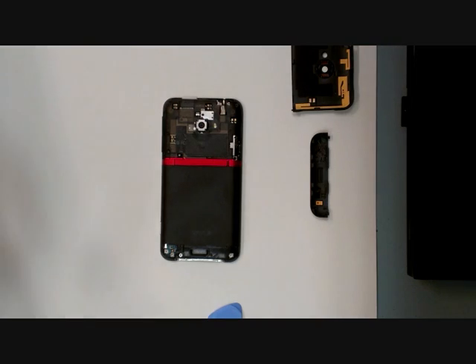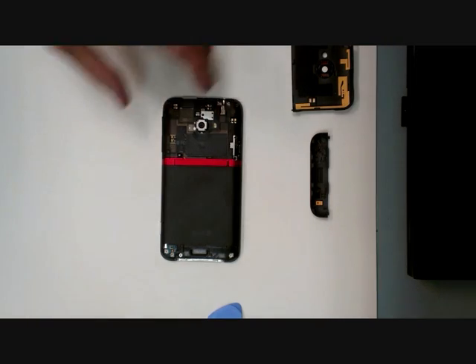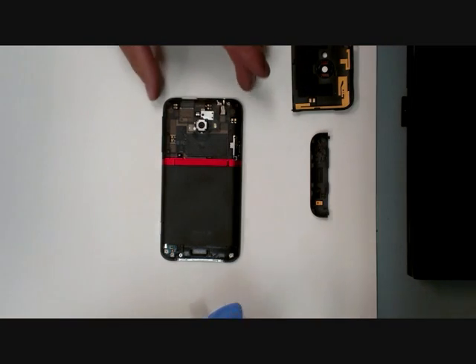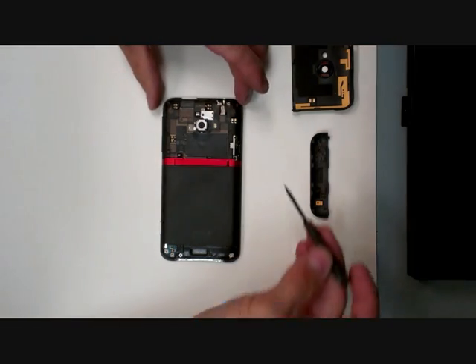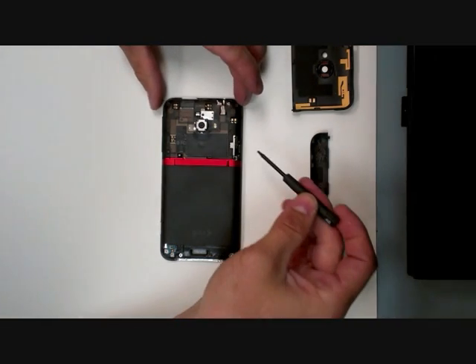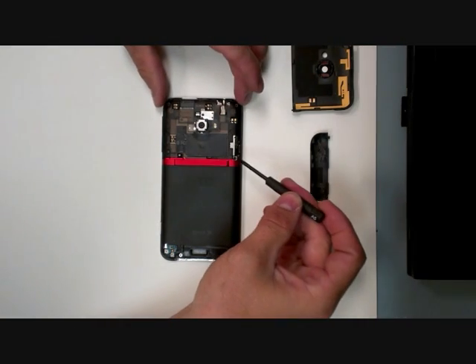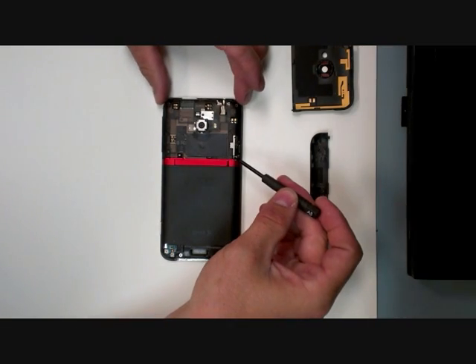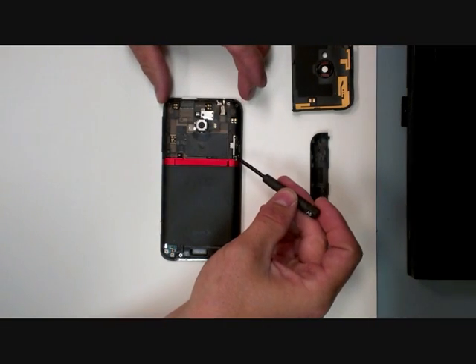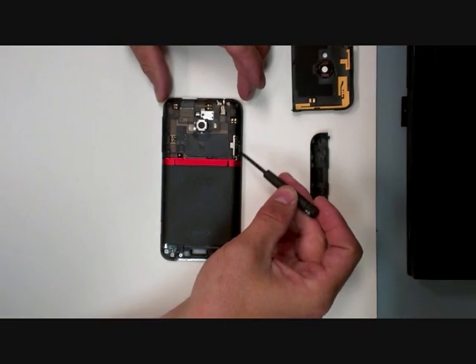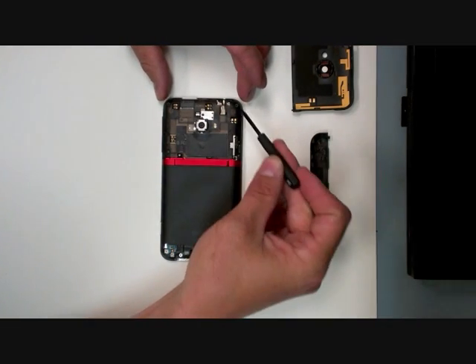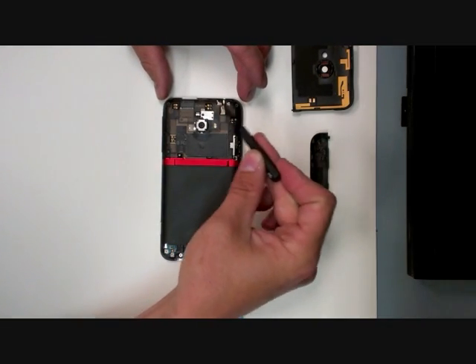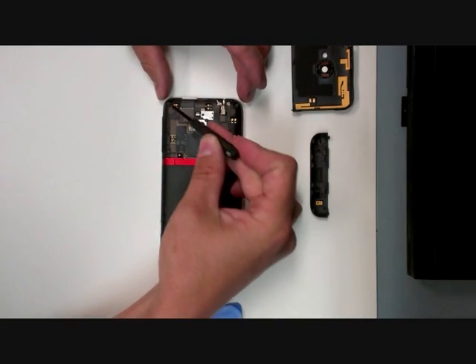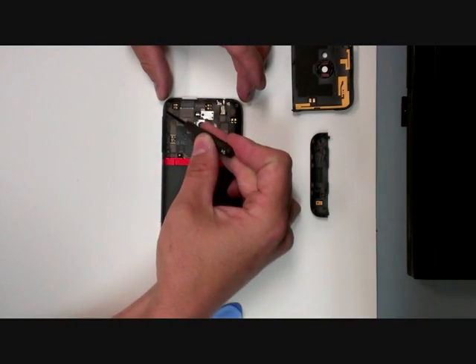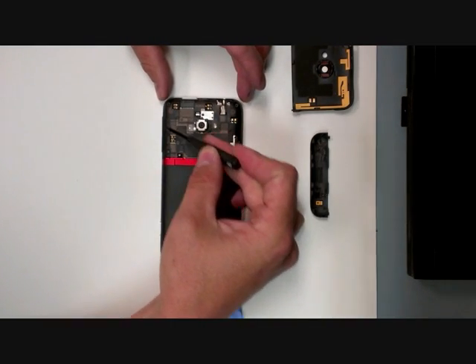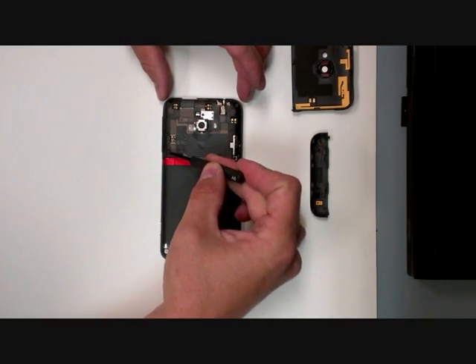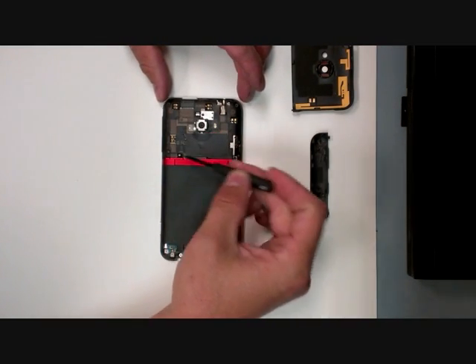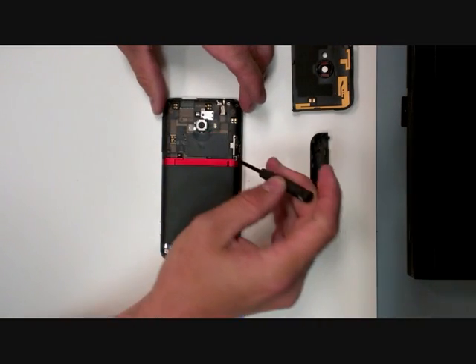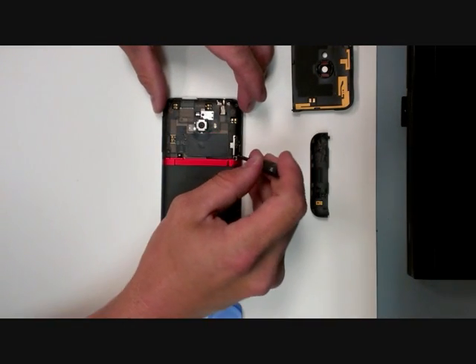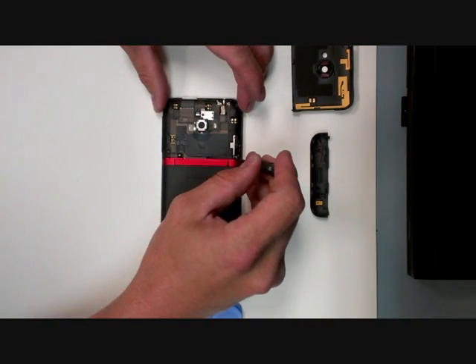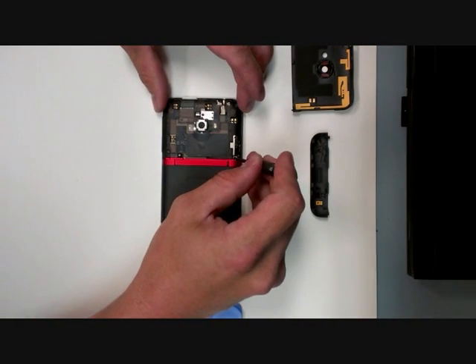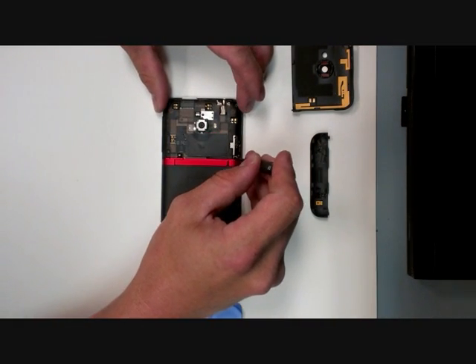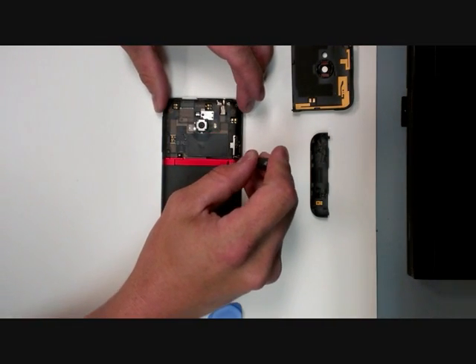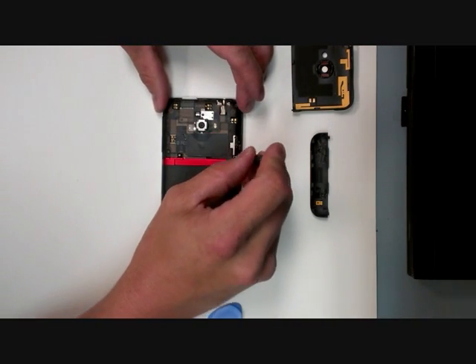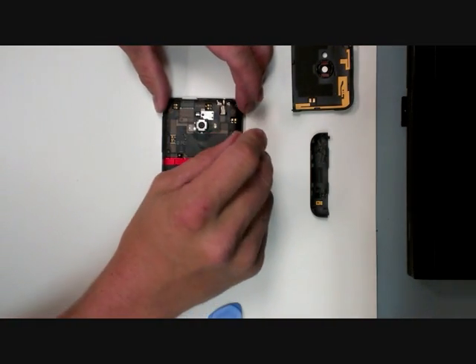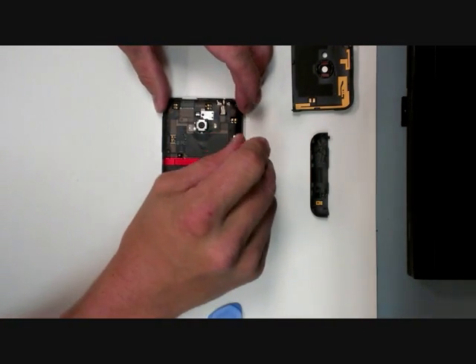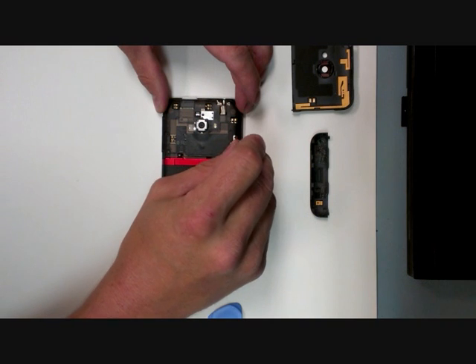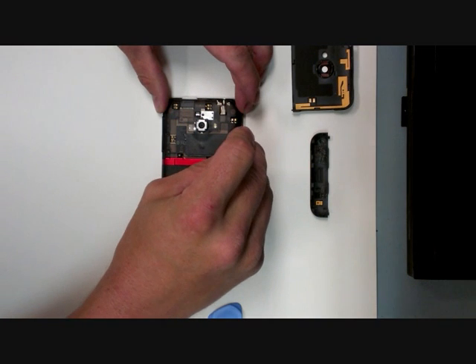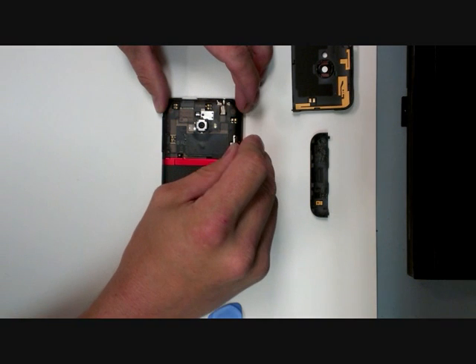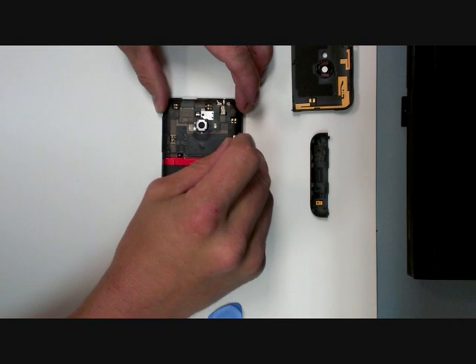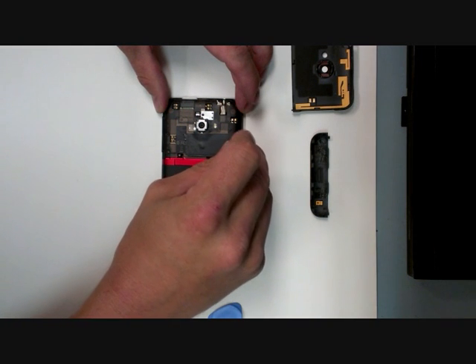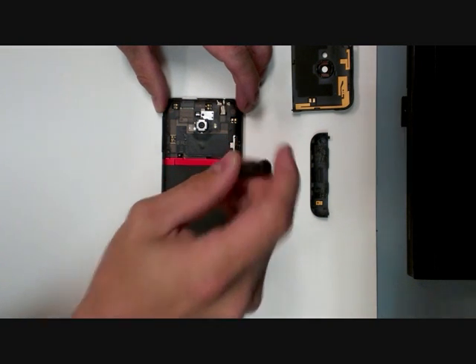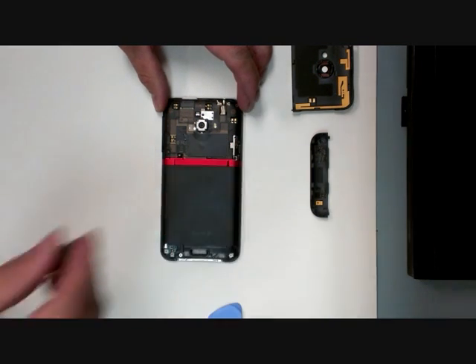Now we're going to take out five screws right here where the ESN housing is.